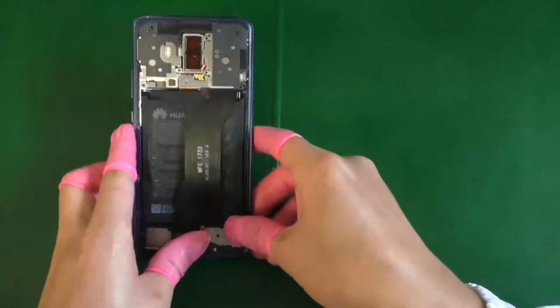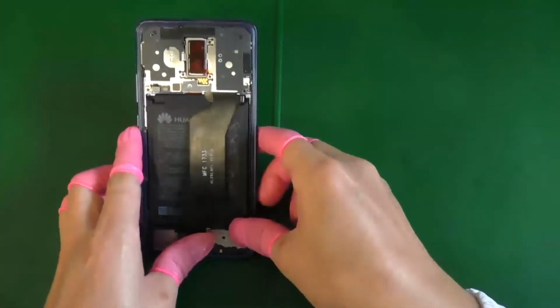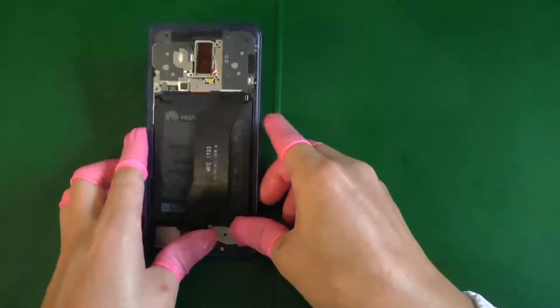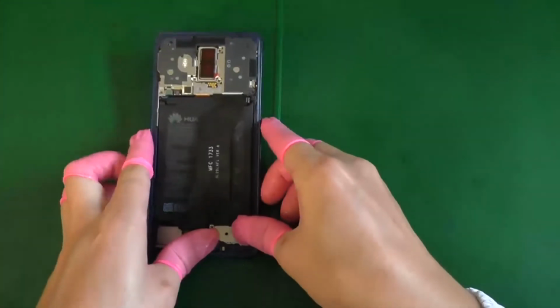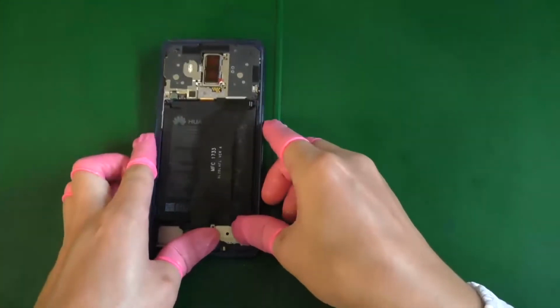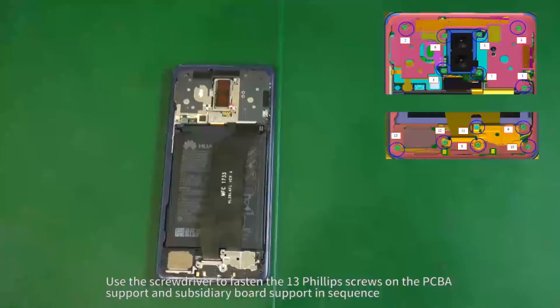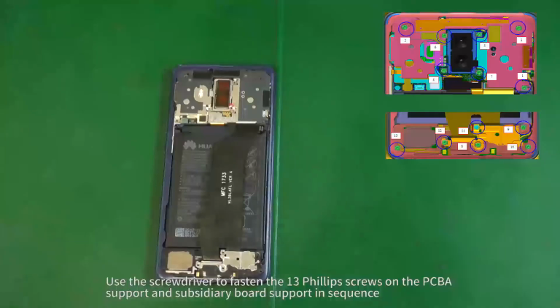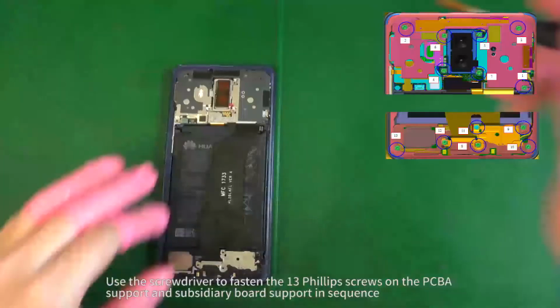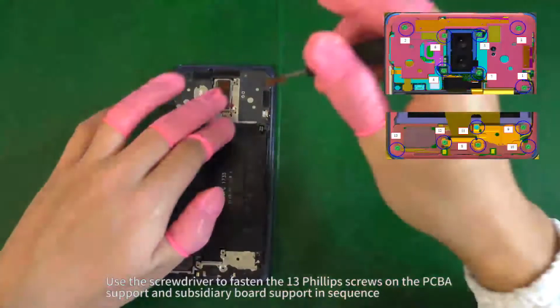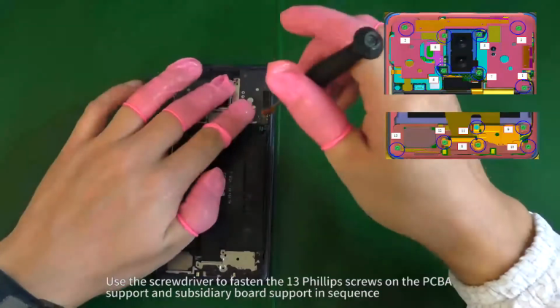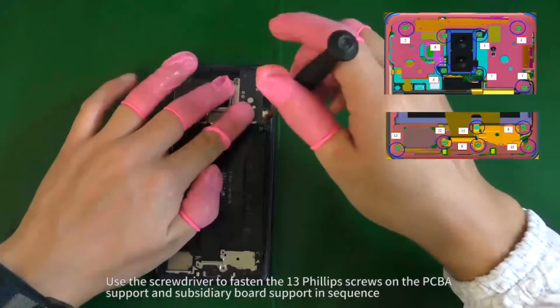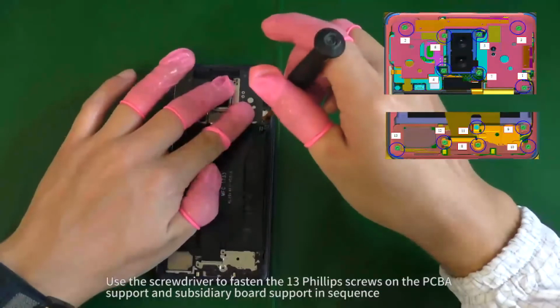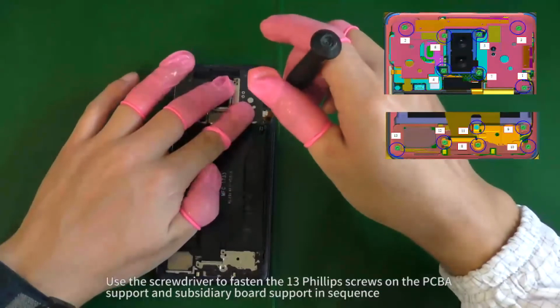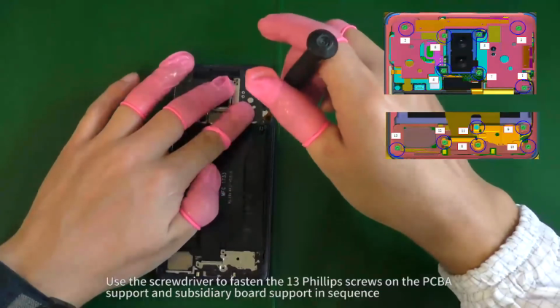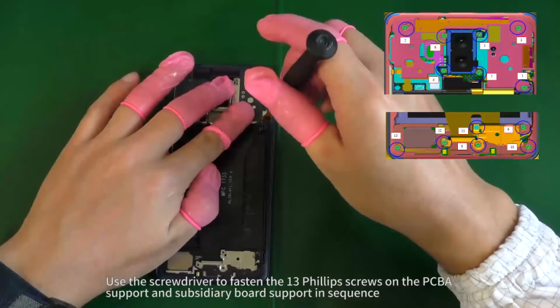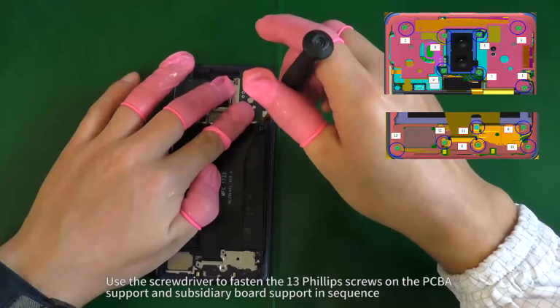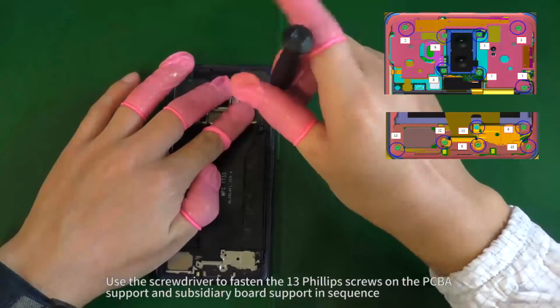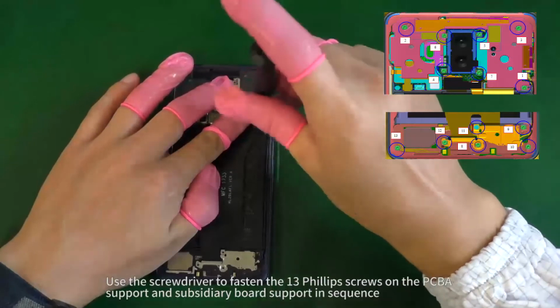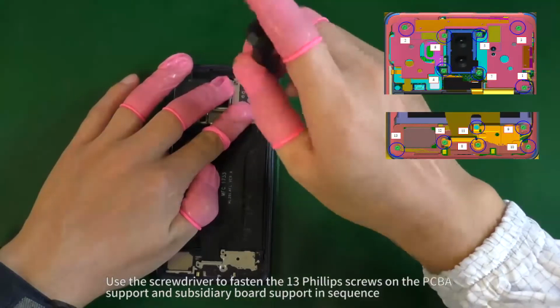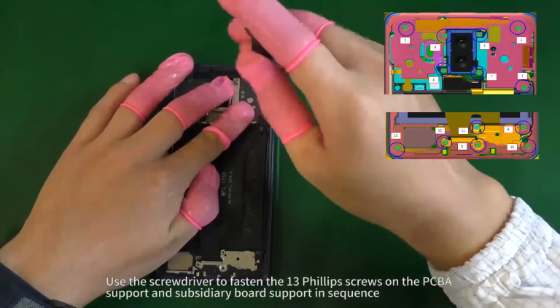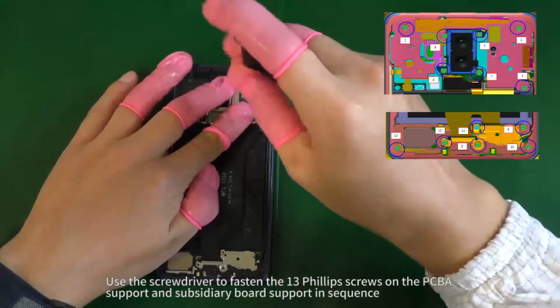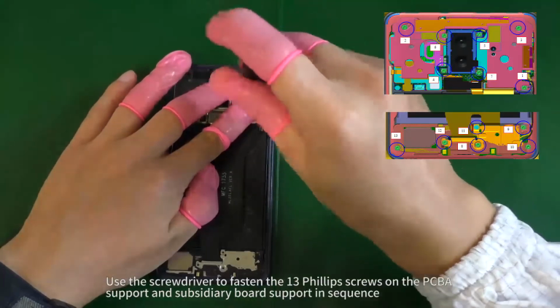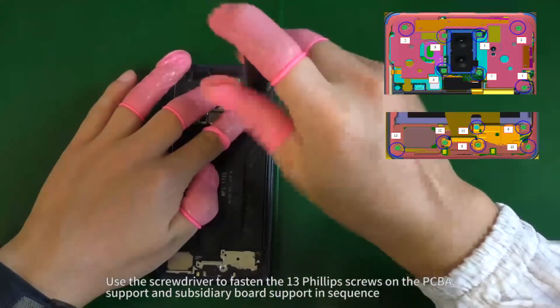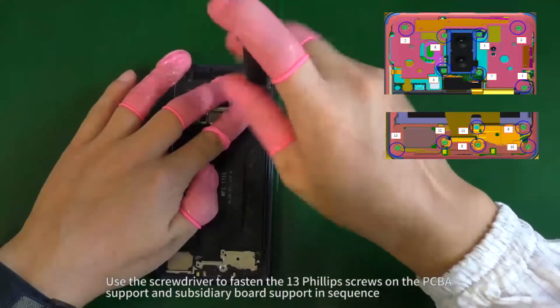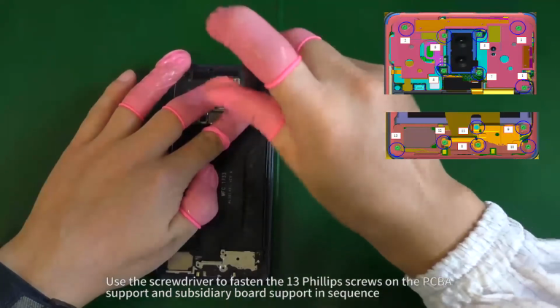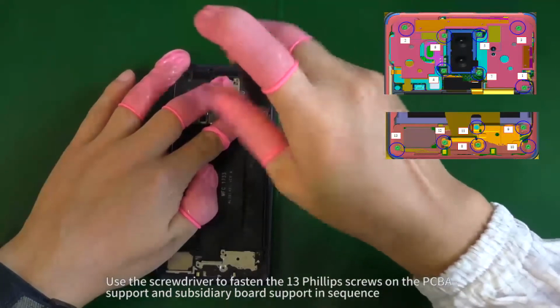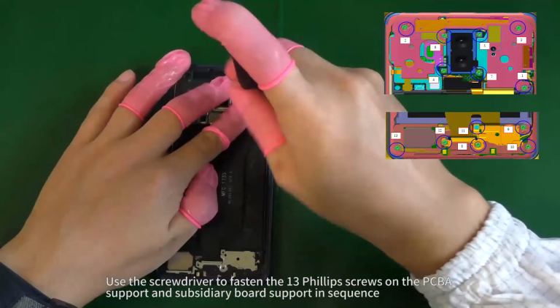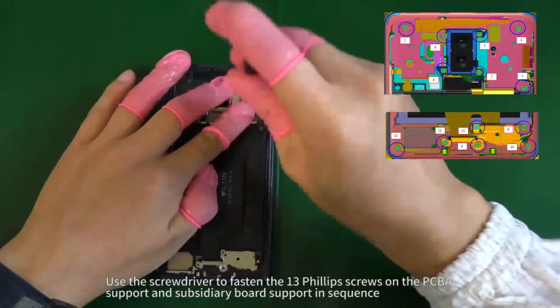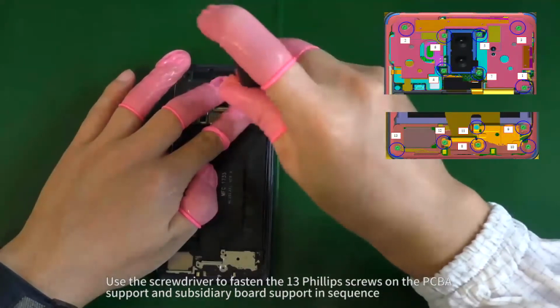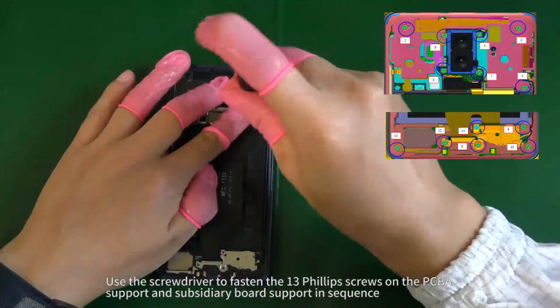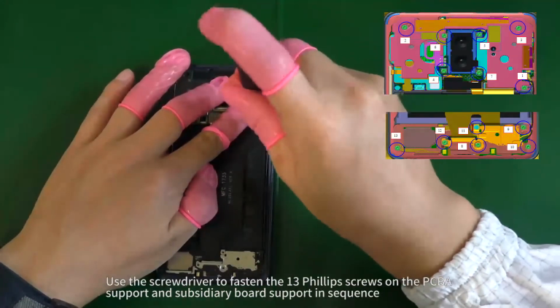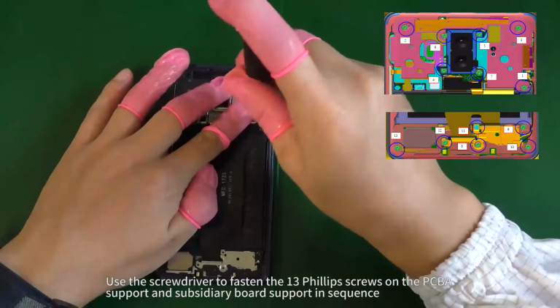Use the screwdriver to fasten the 13 Phillips screws on the PCBA support and subsidiary board support in sequence.